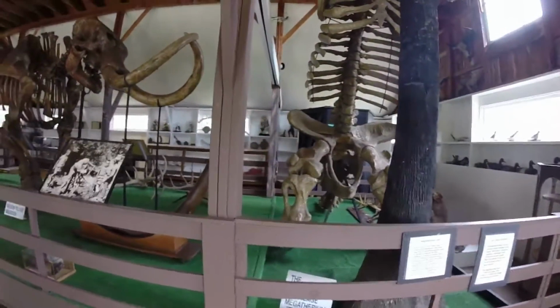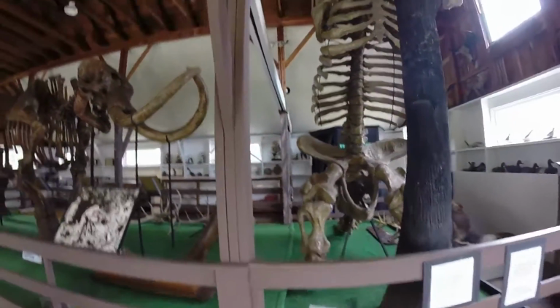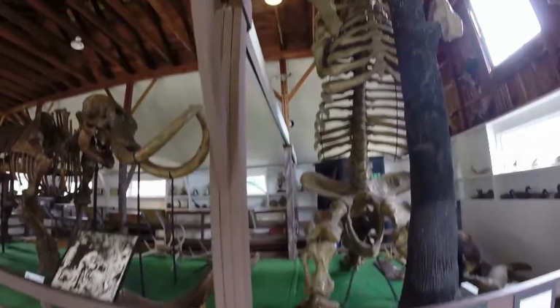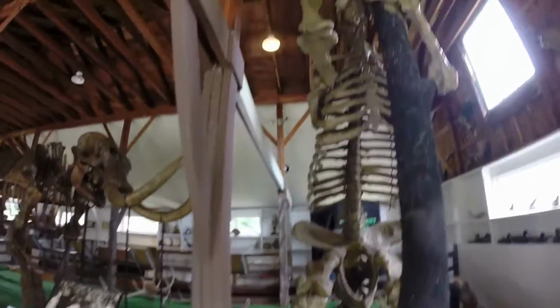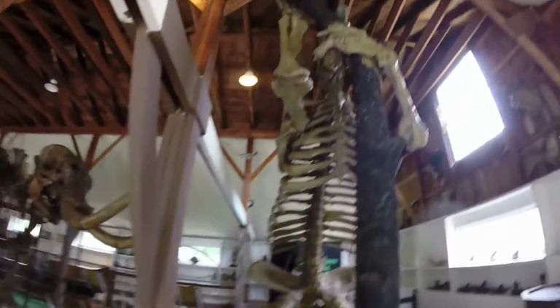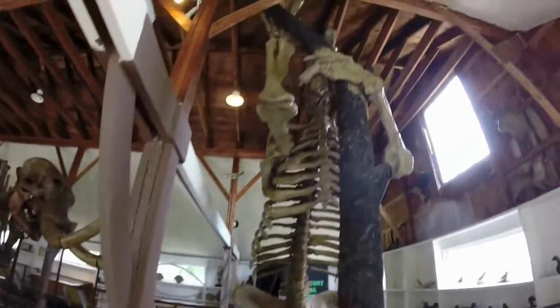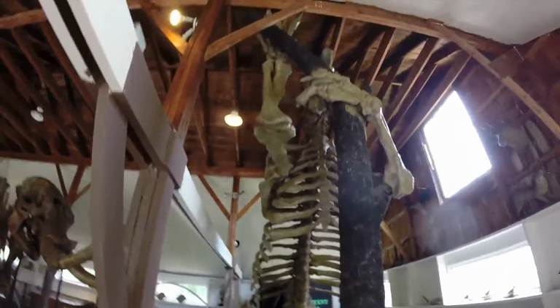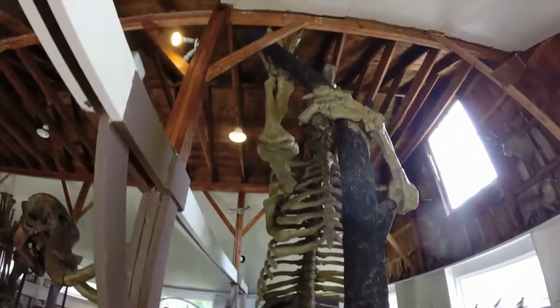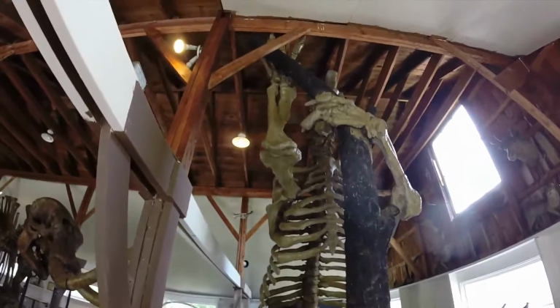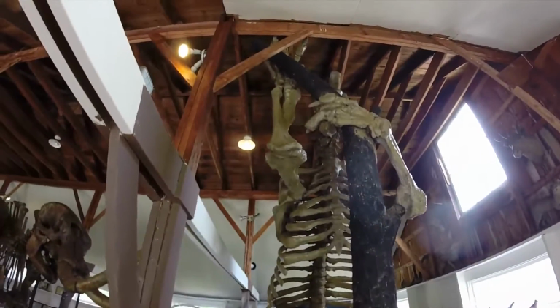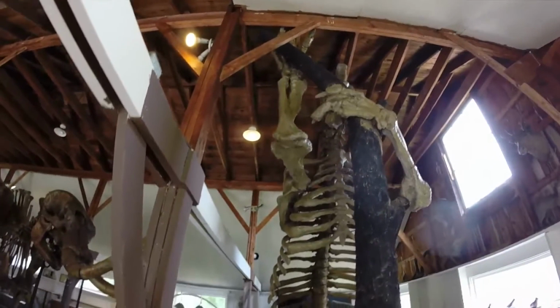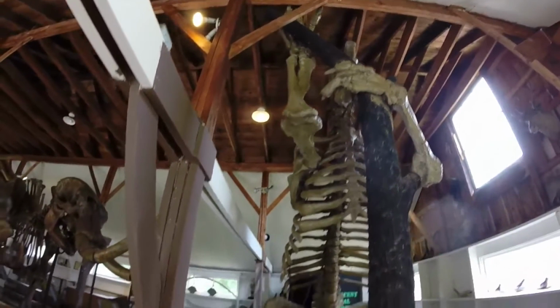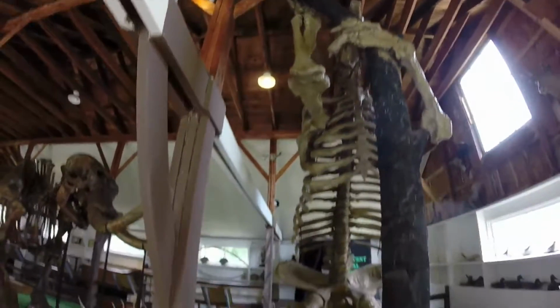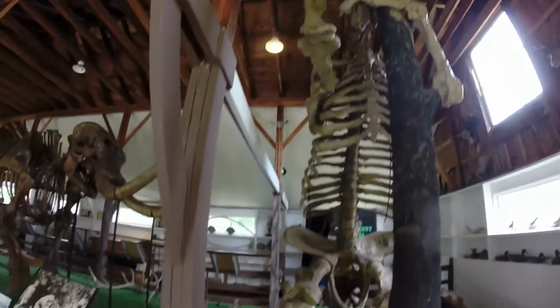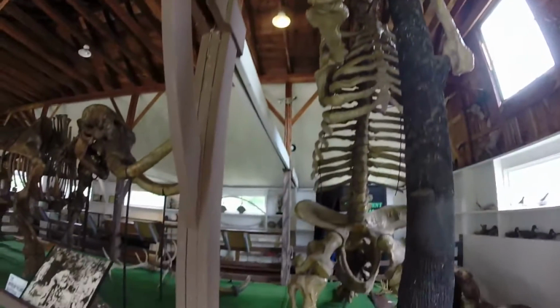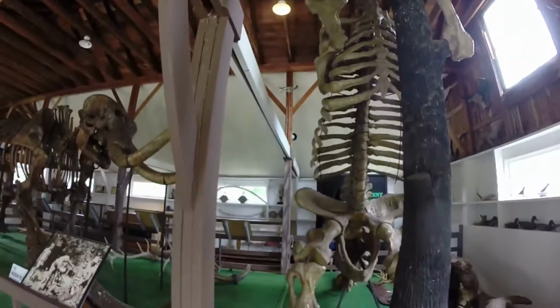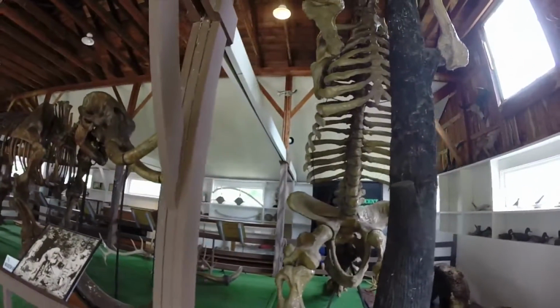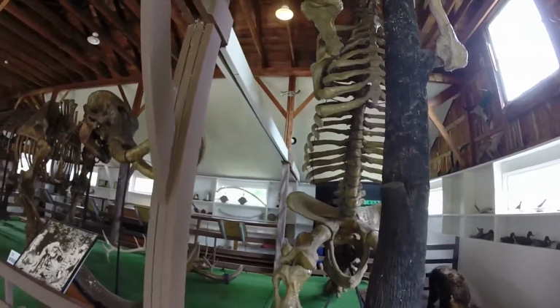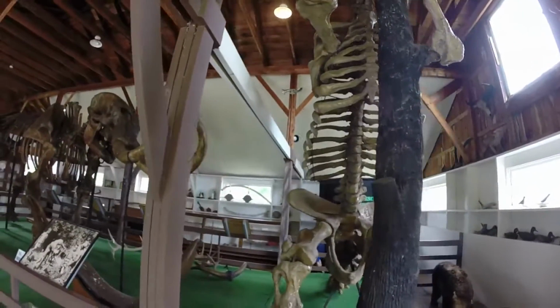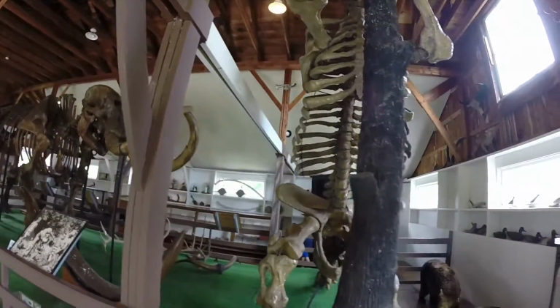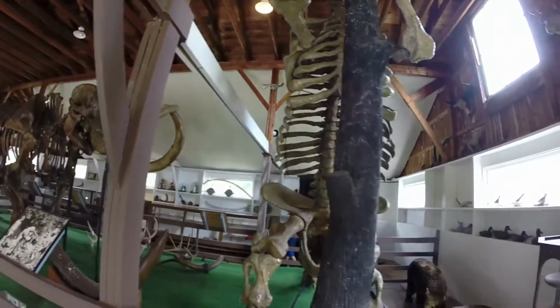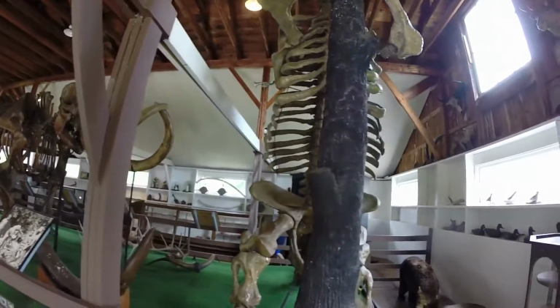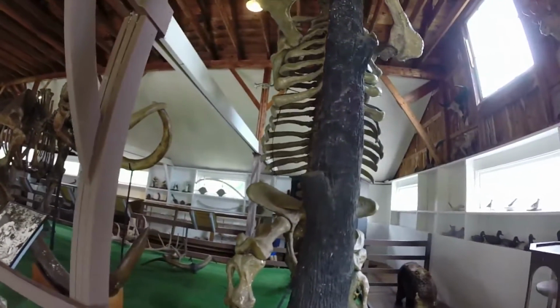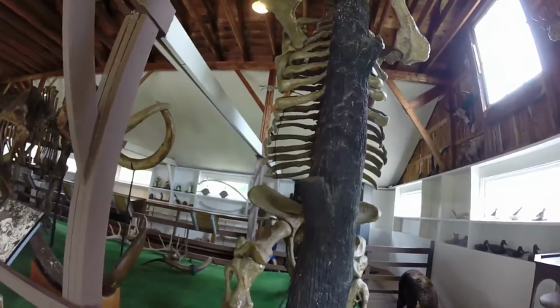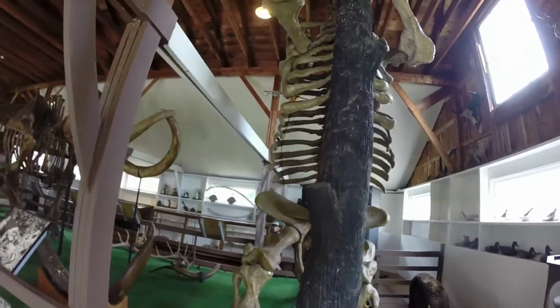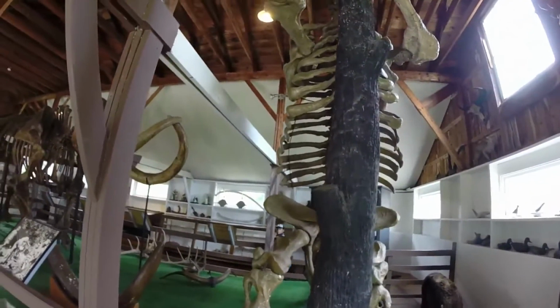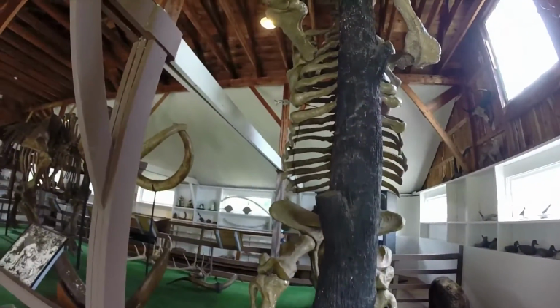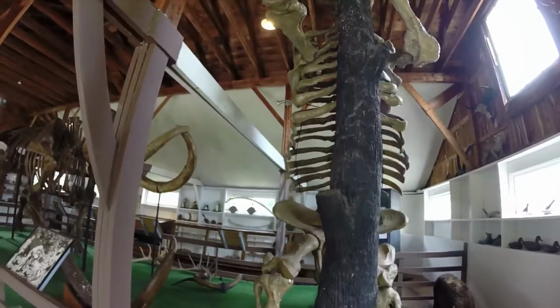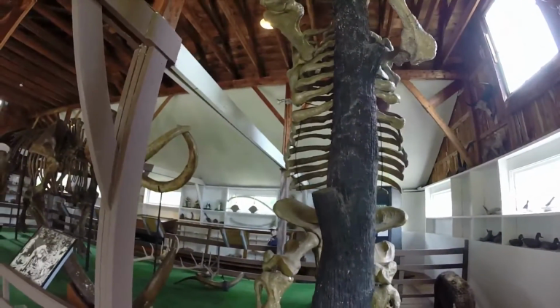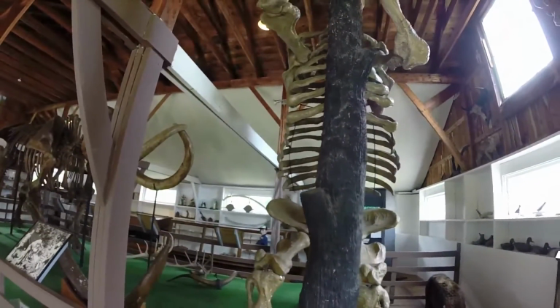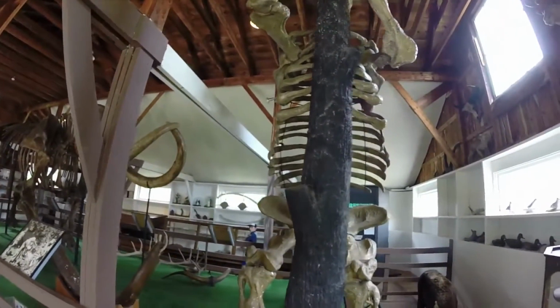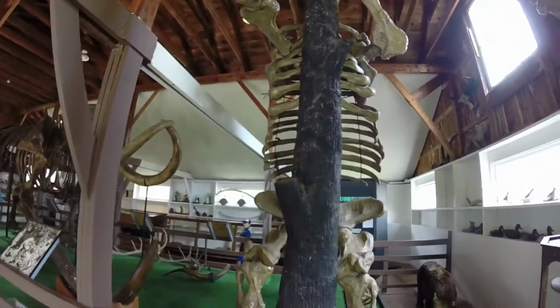This here is a cast — it's like a giant sloth, megatherium.